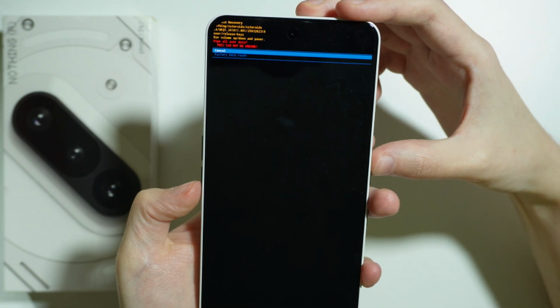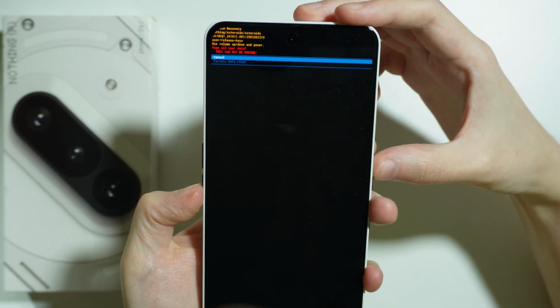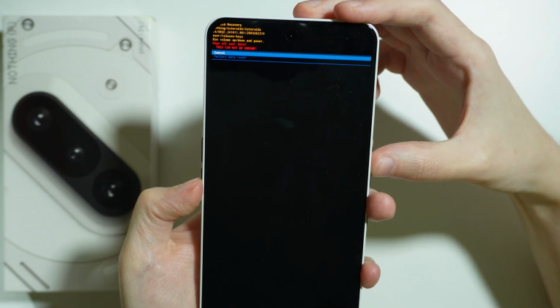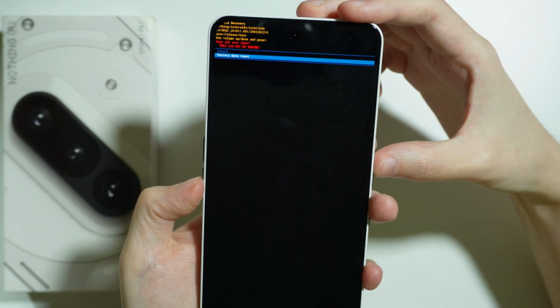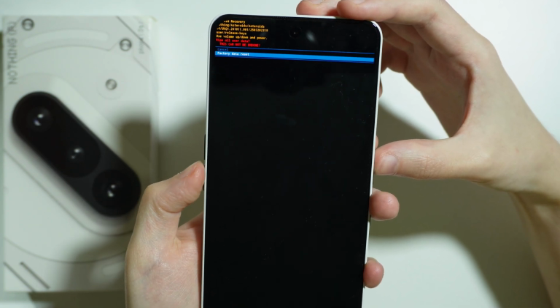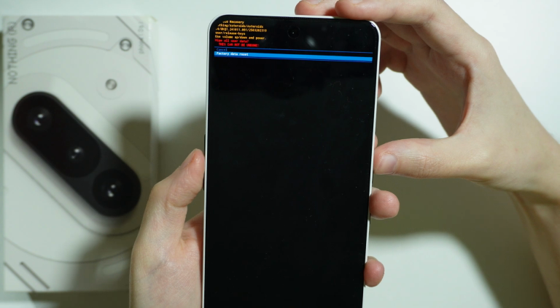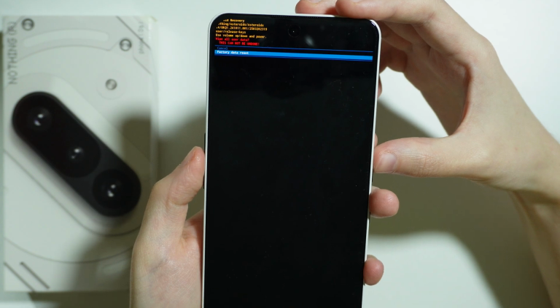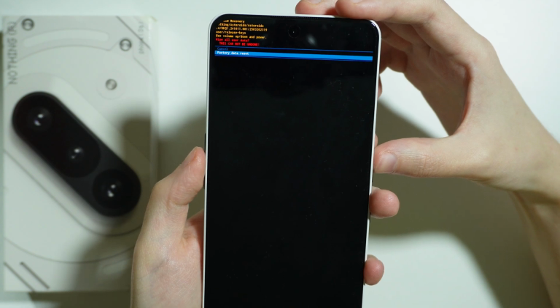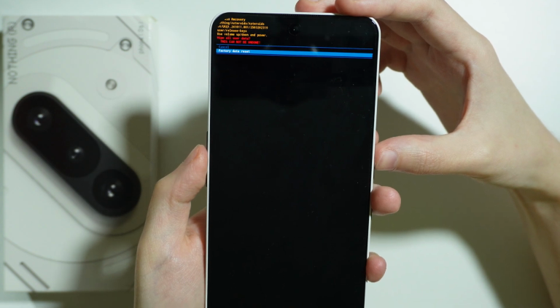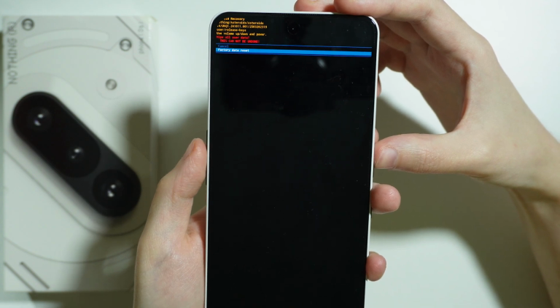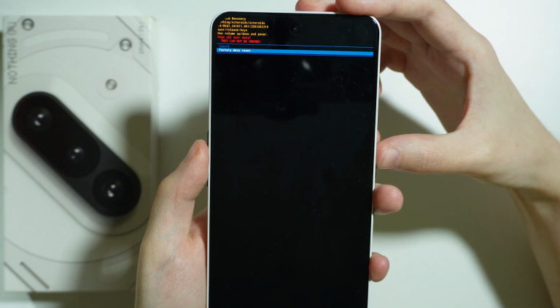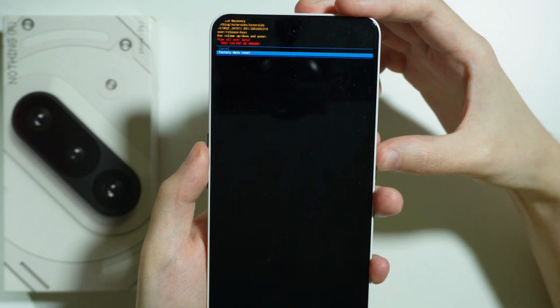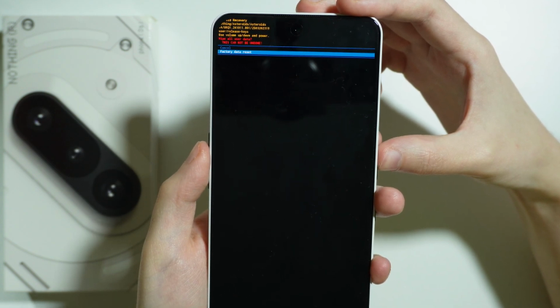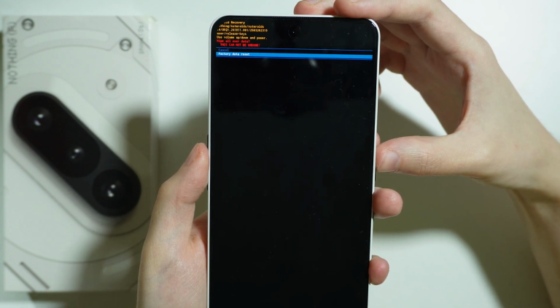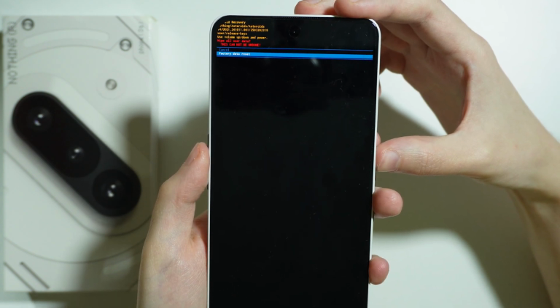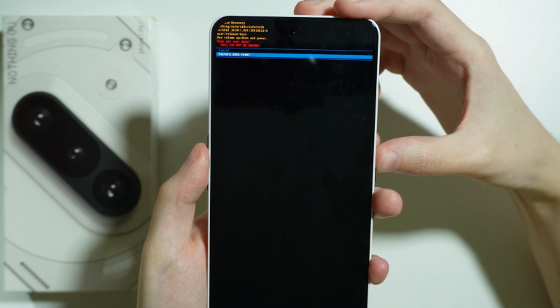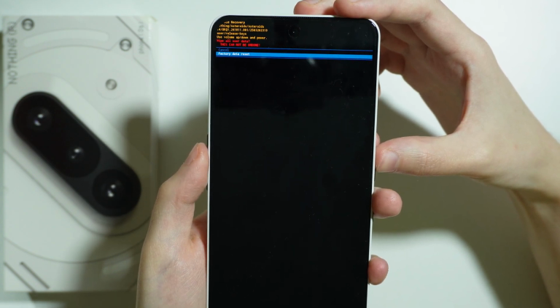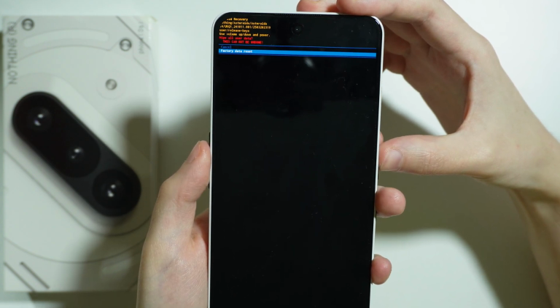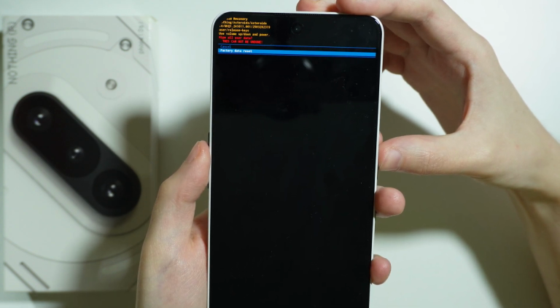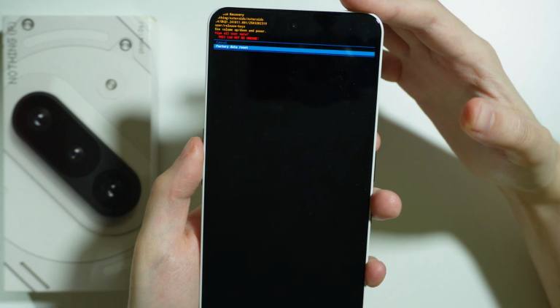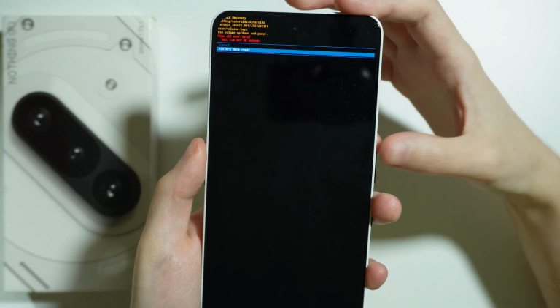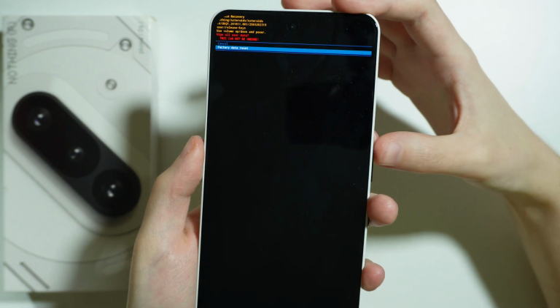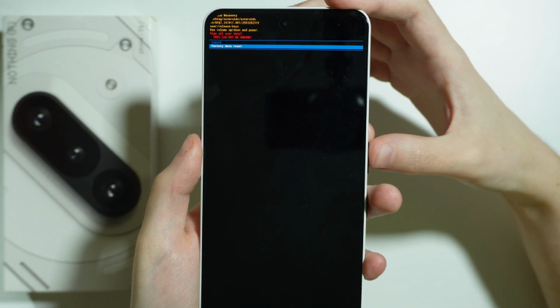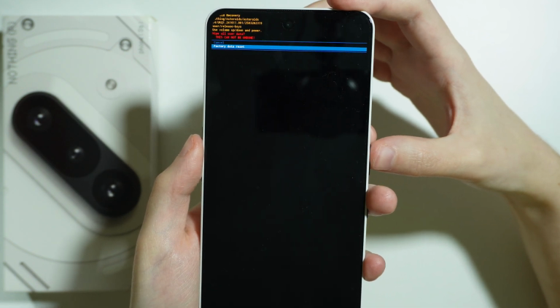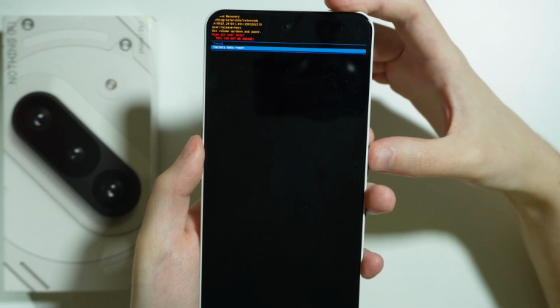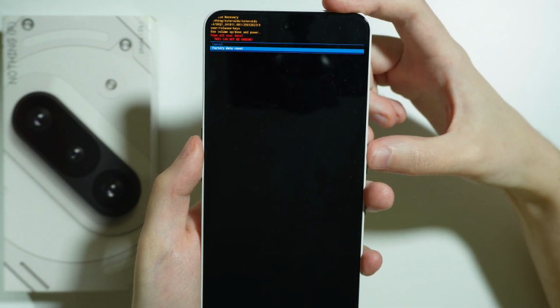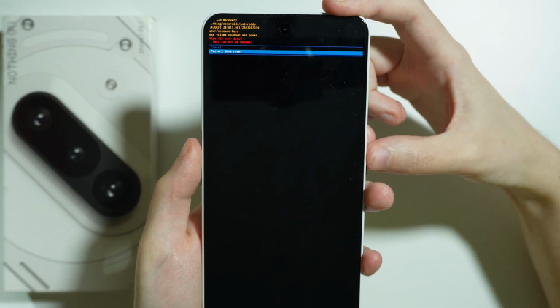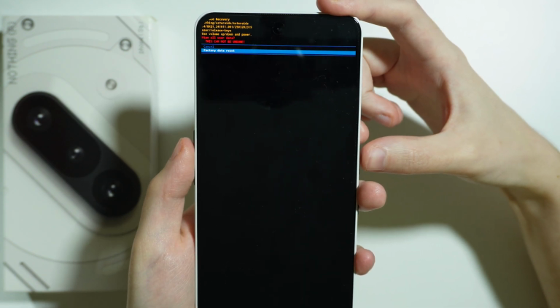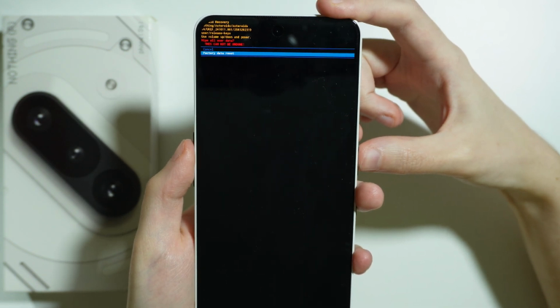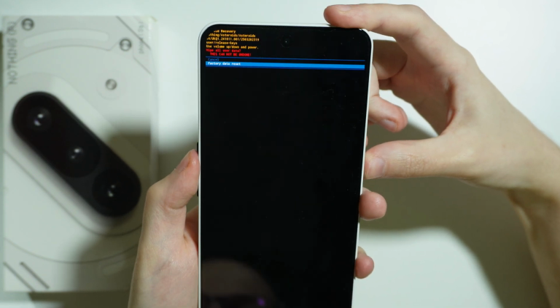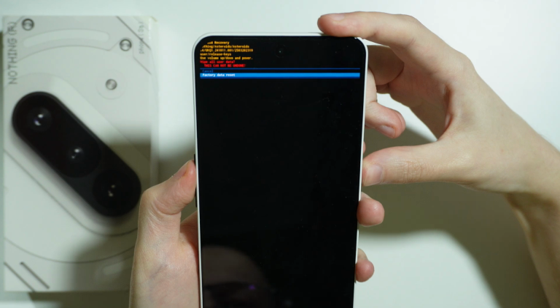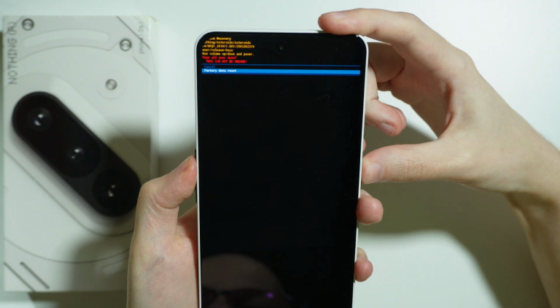After that, scroll down or choose the second option 'Factory data reset', and once again confirm with the power button.